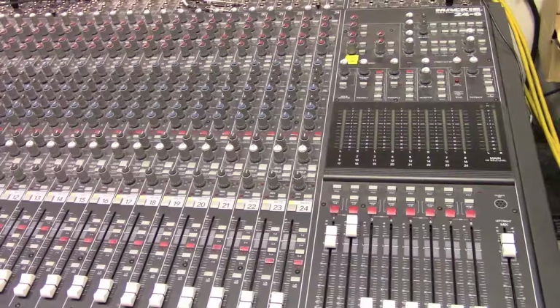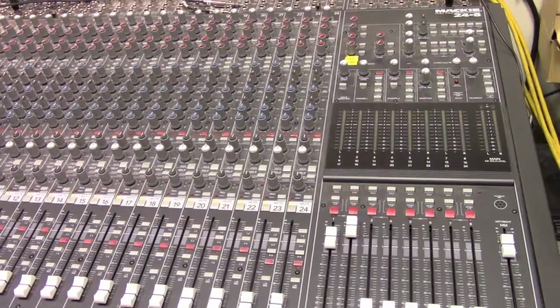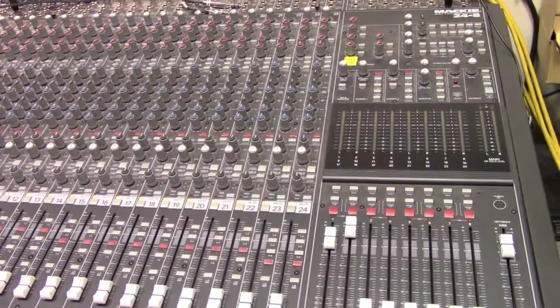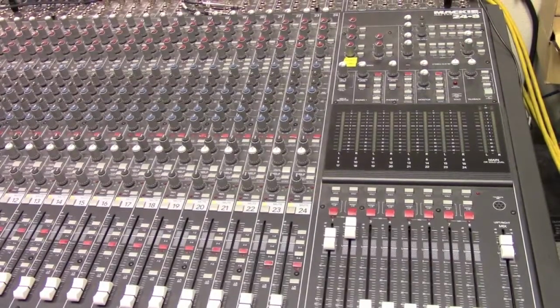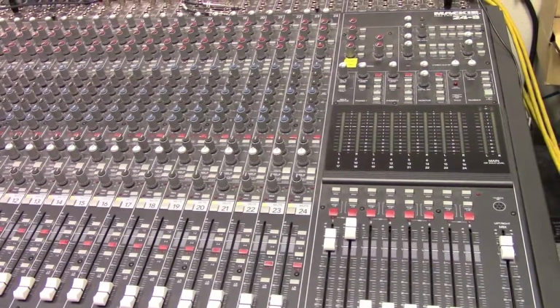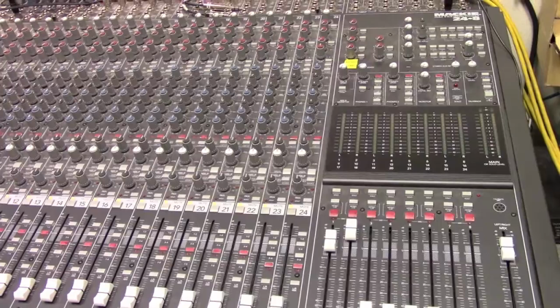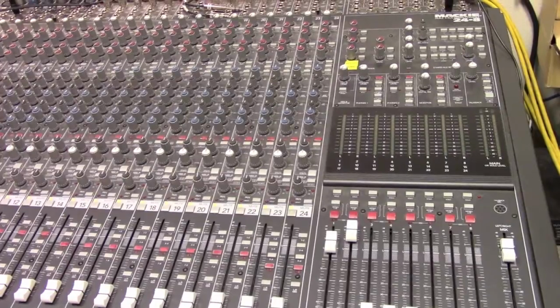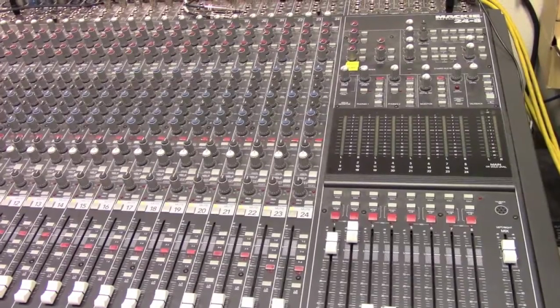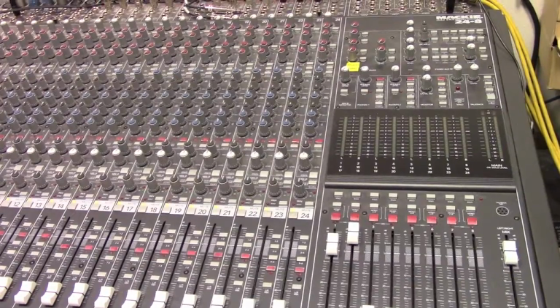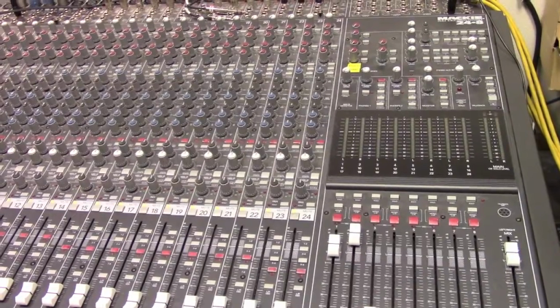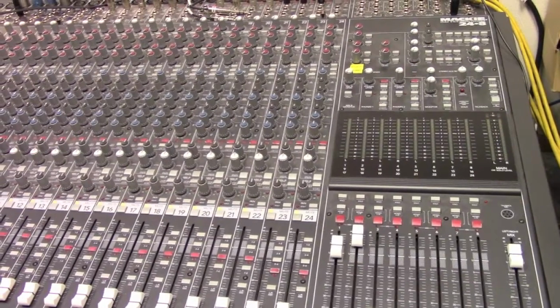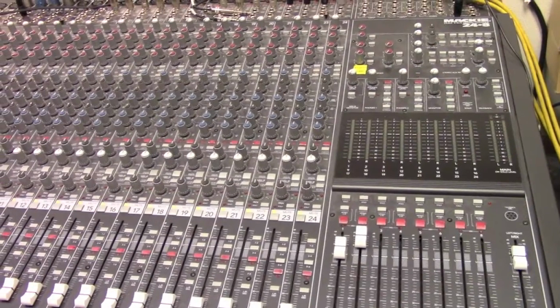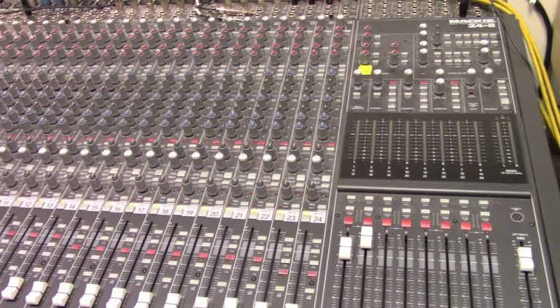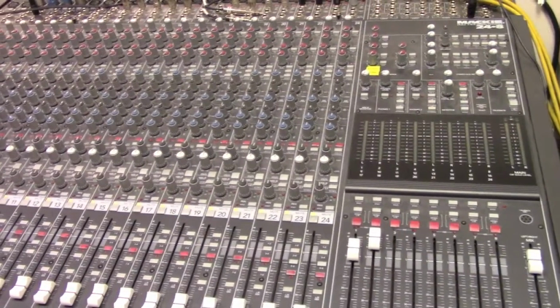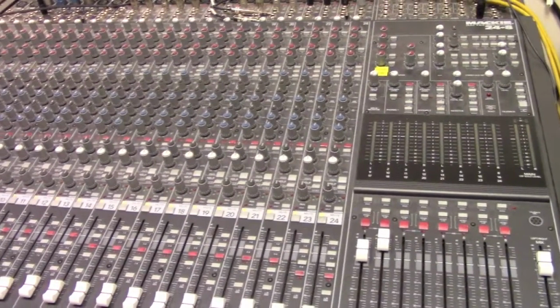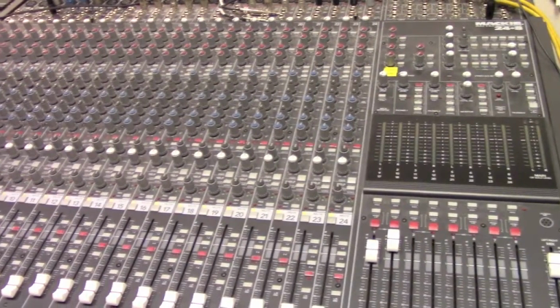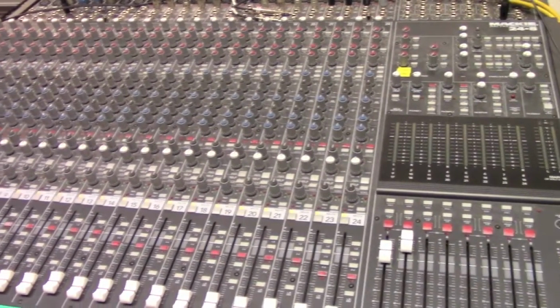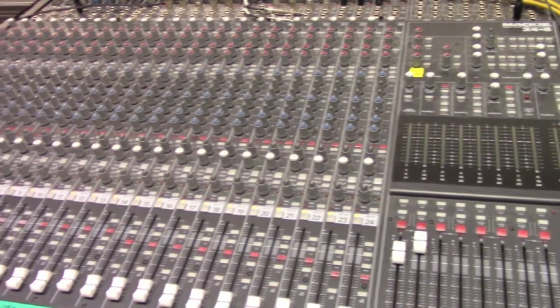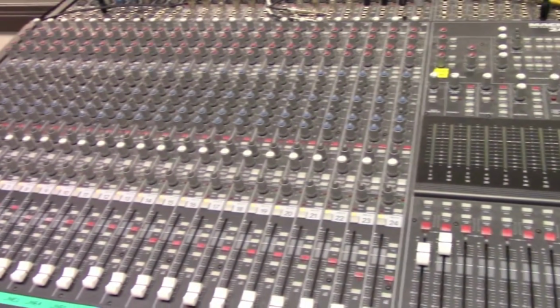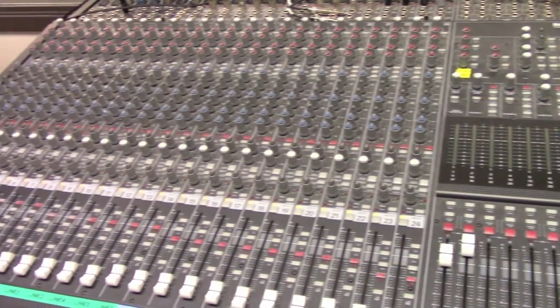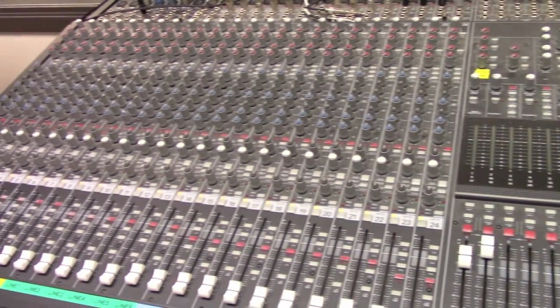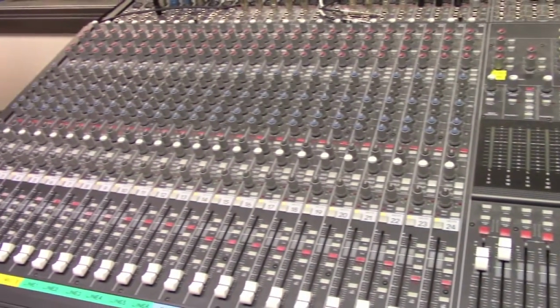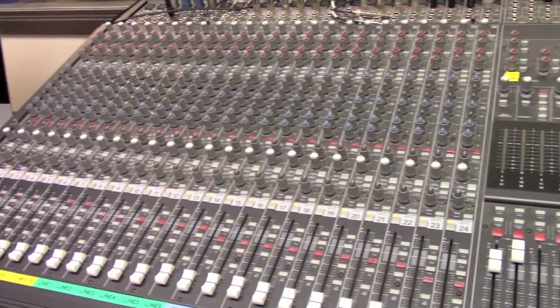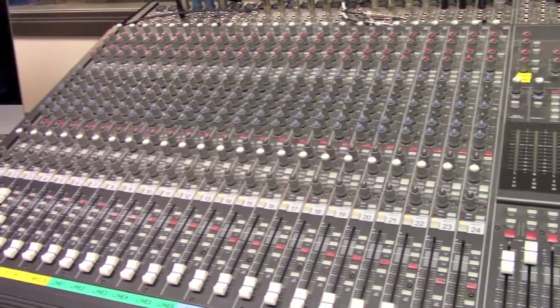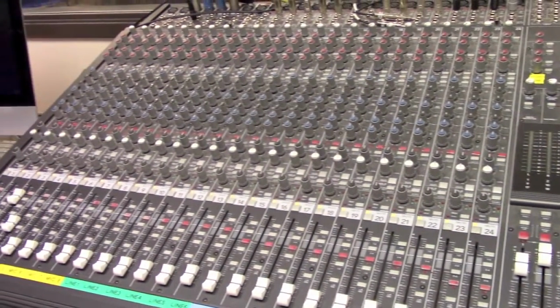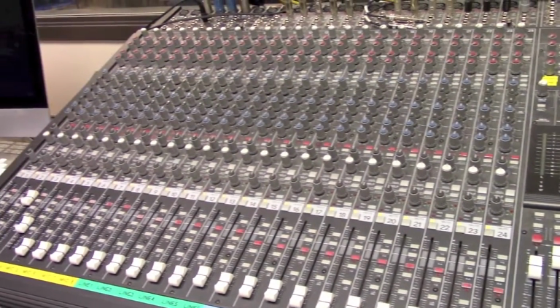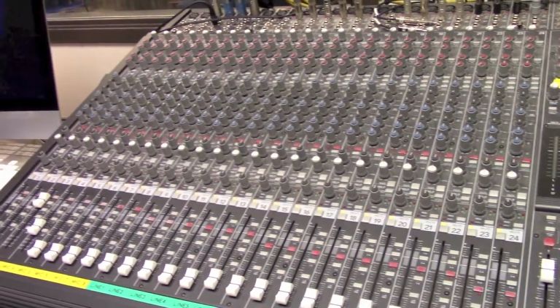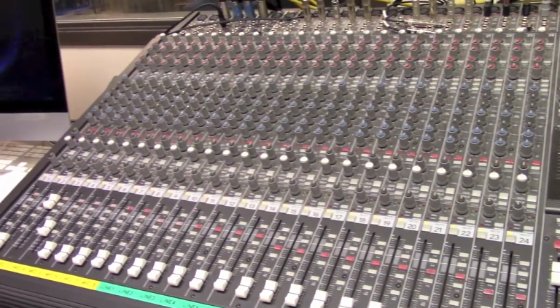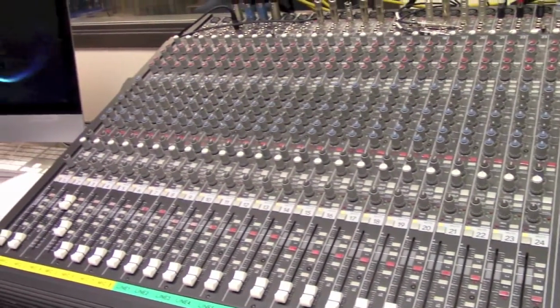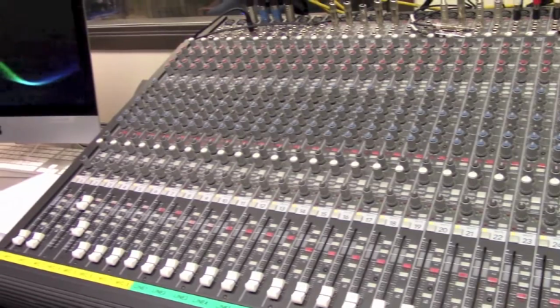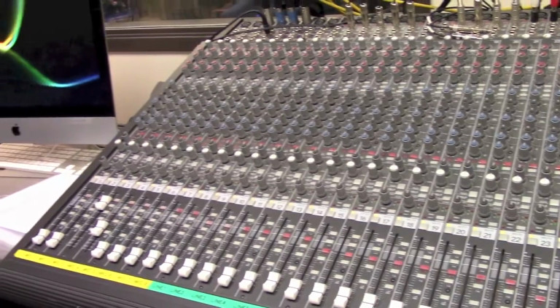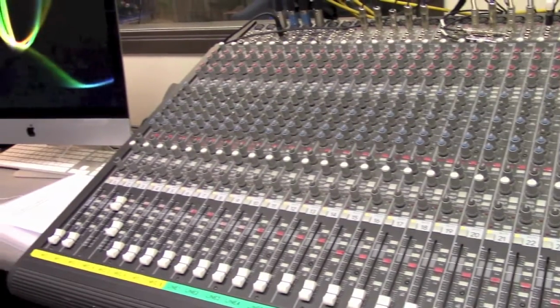This is the audio board. You can see a whole bunch of inputs and the sliders to control the level of the audio.